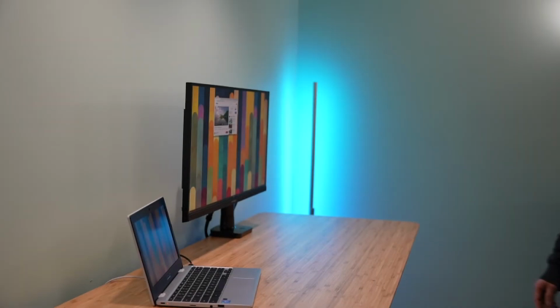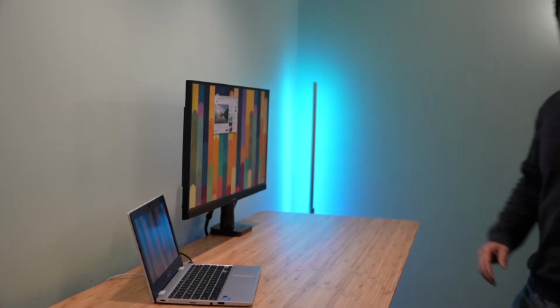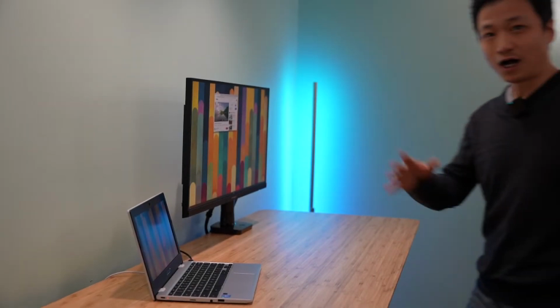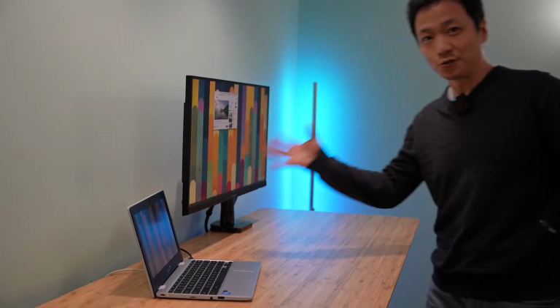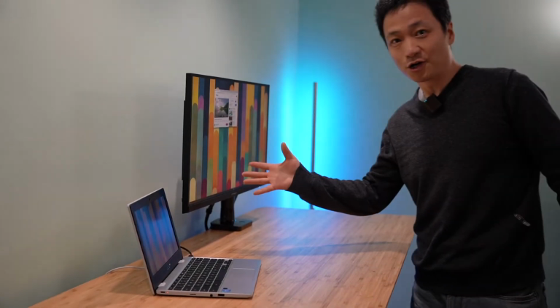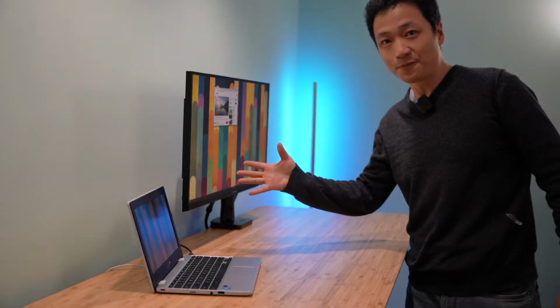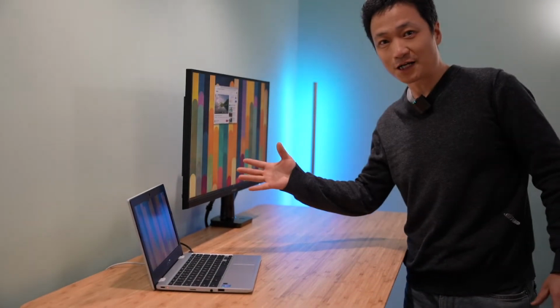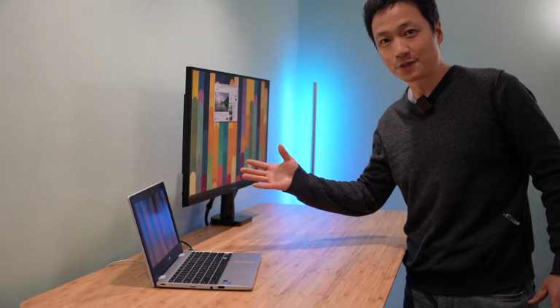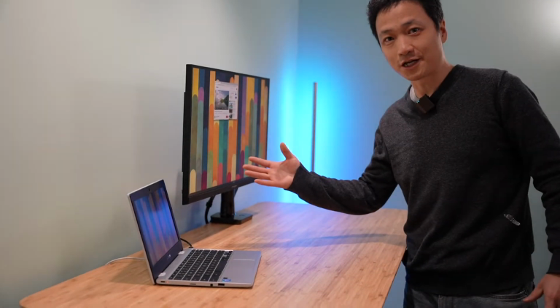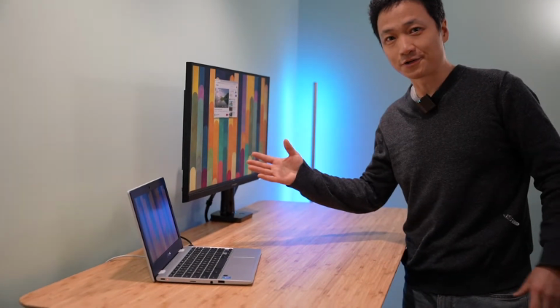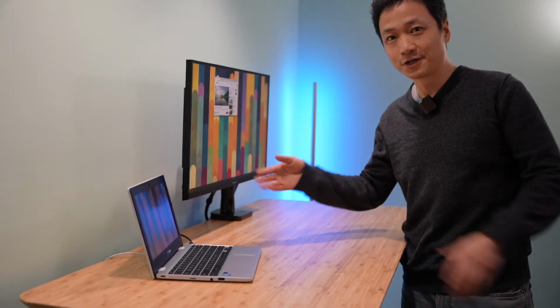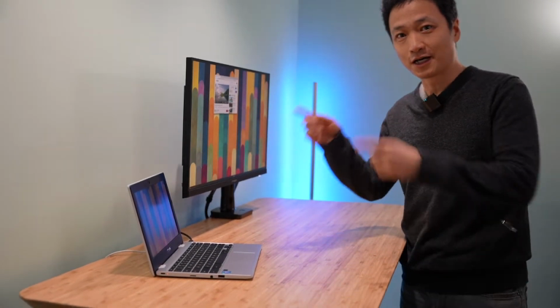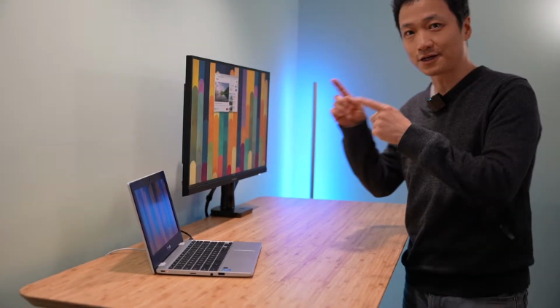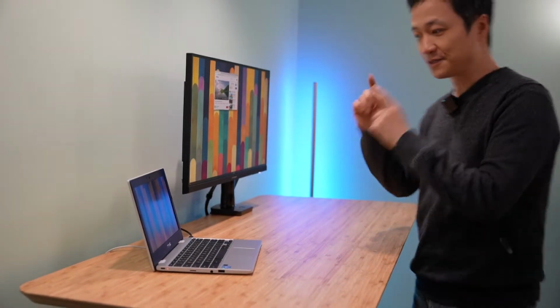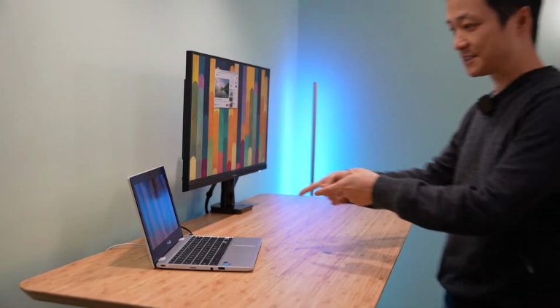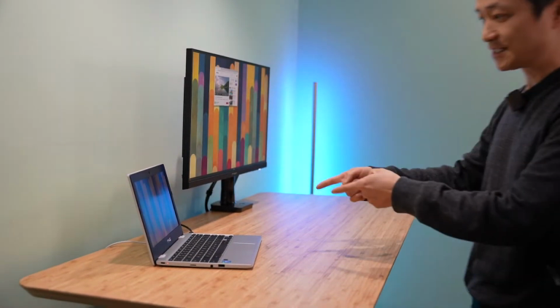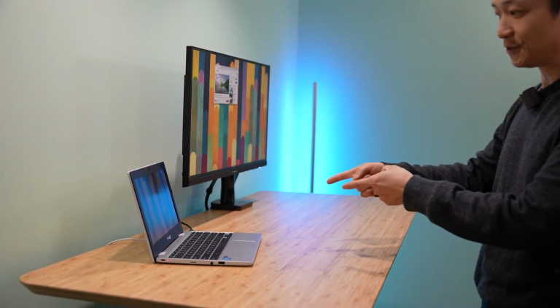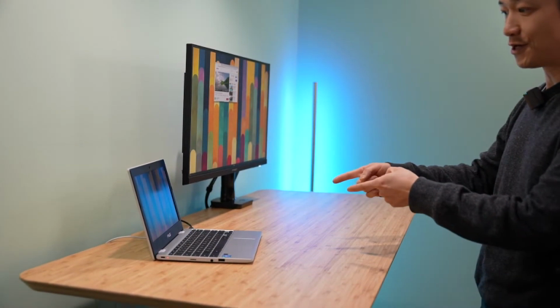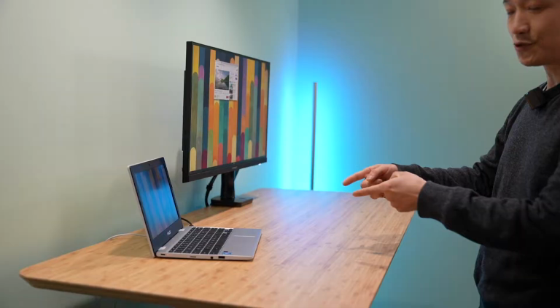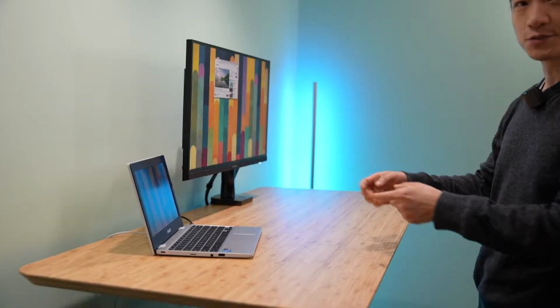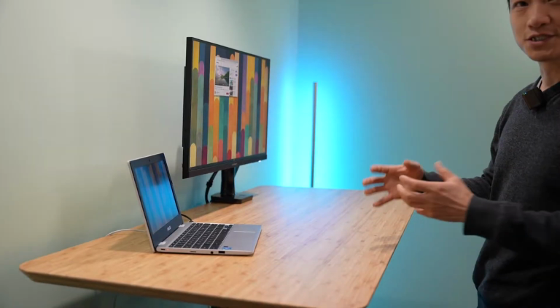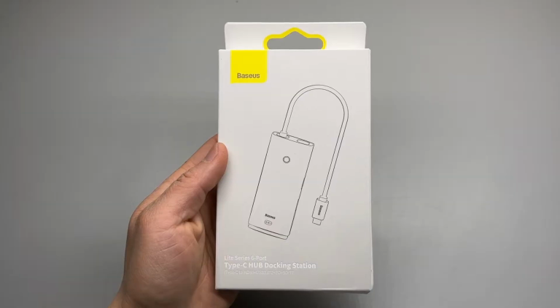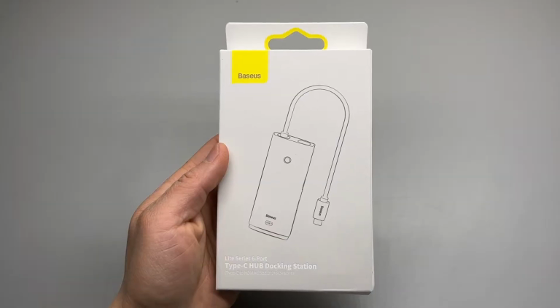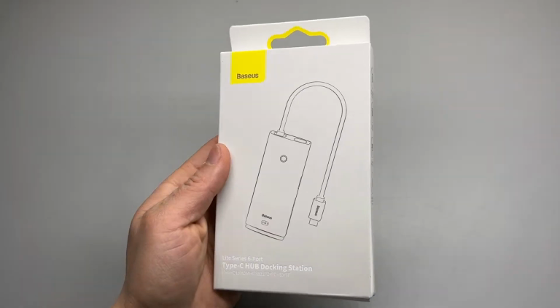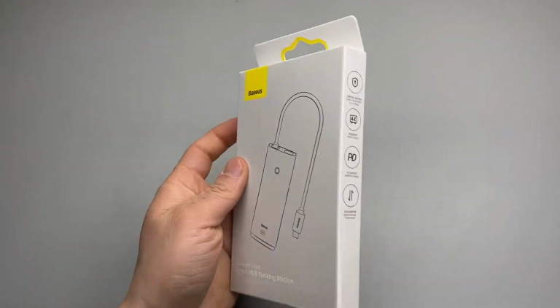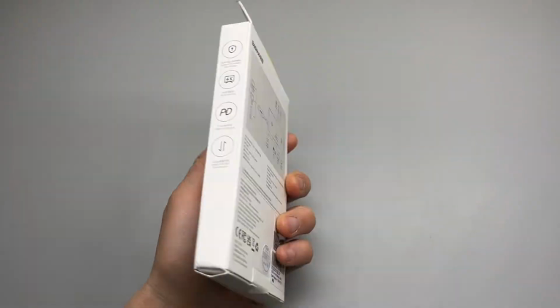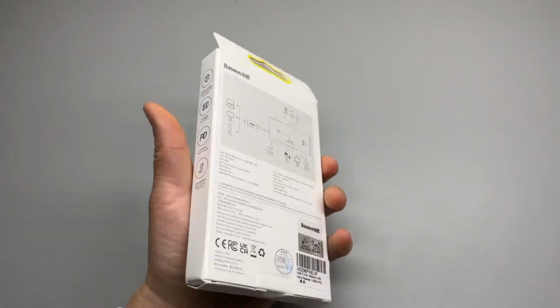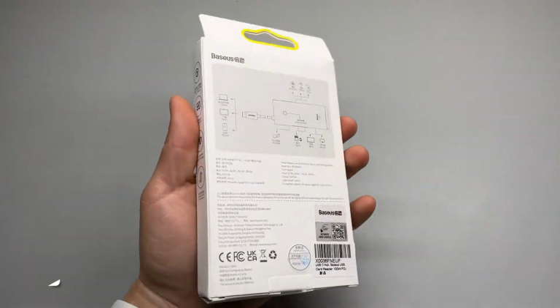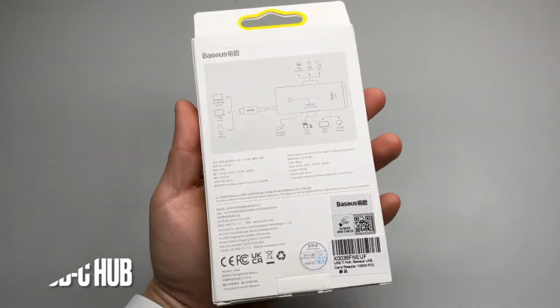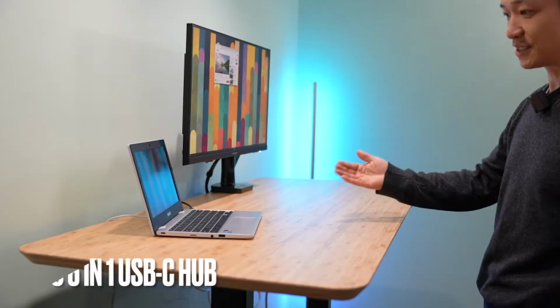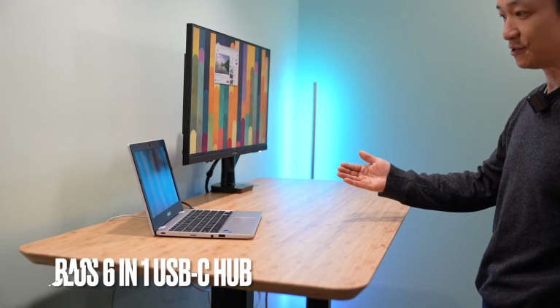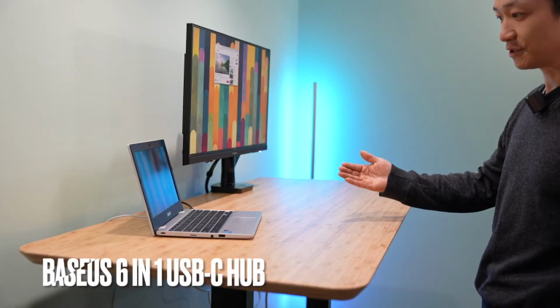Hi, welcome back to my channel. I got this 6-in-1 USB-C hub from BASIS and let's take a look.